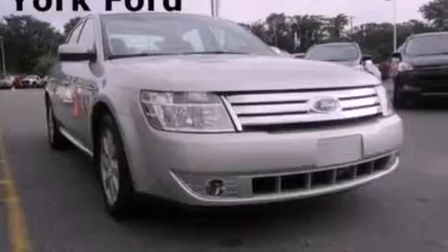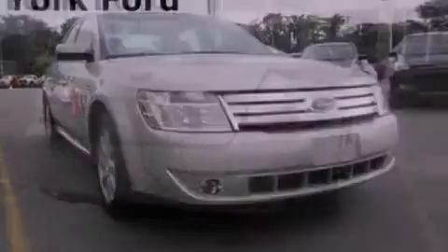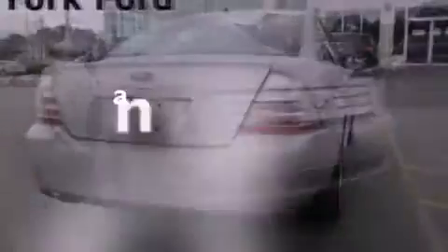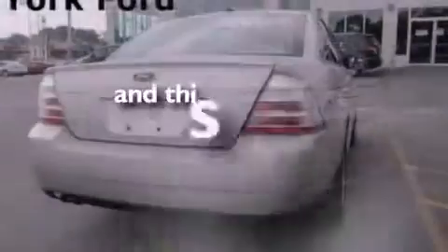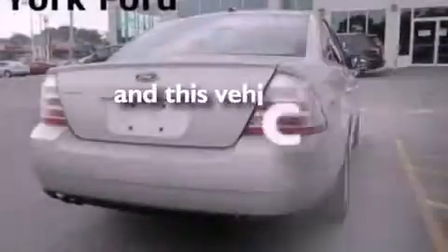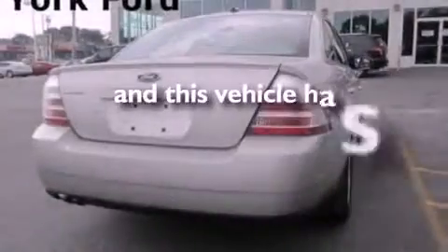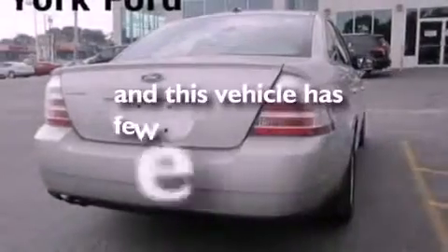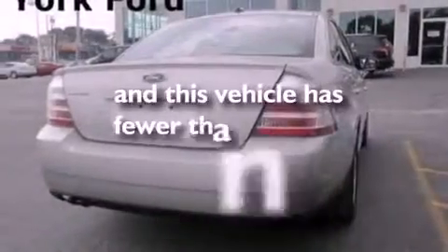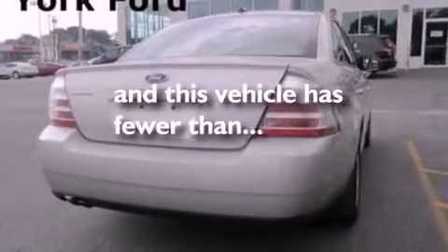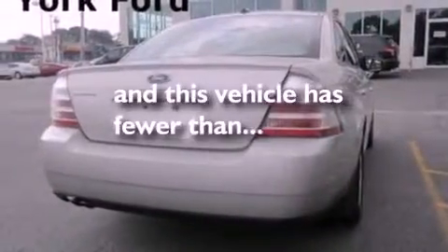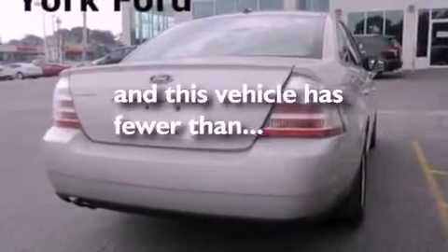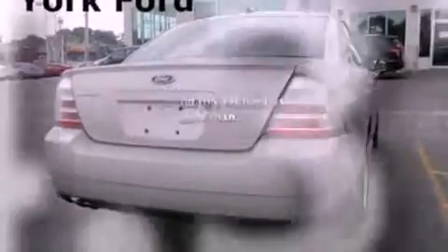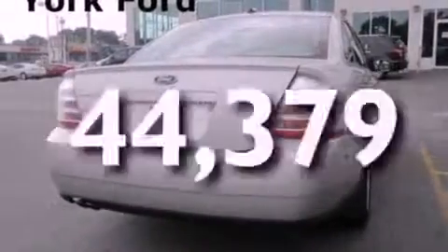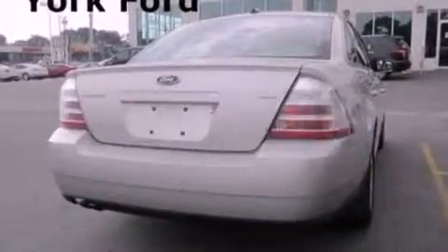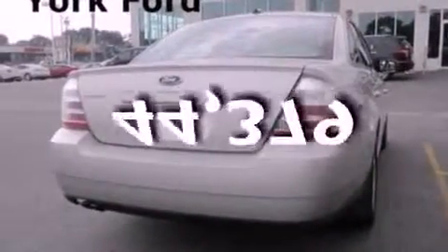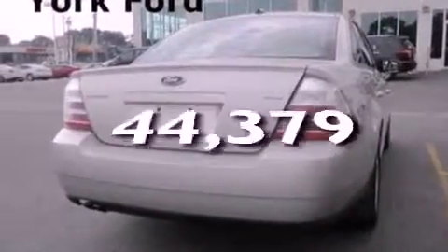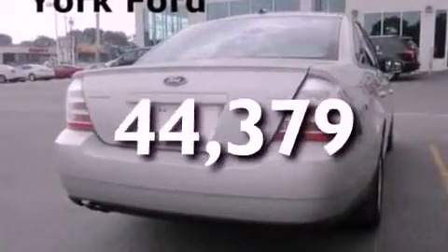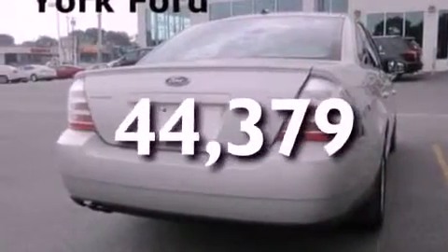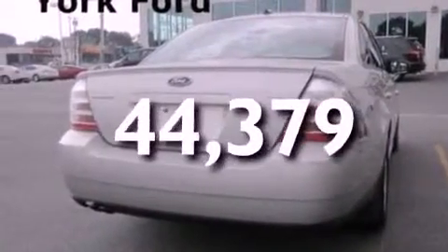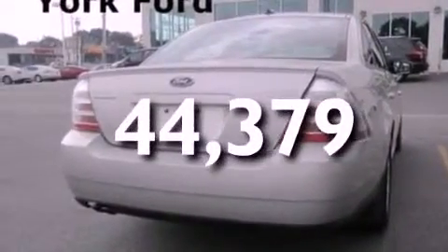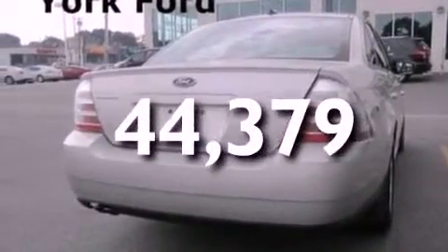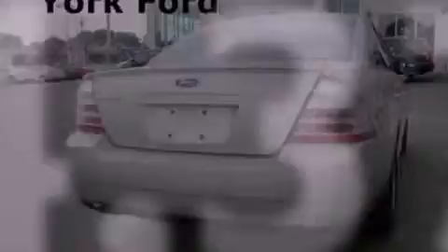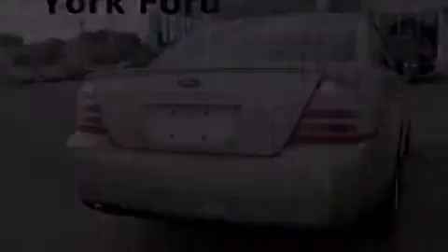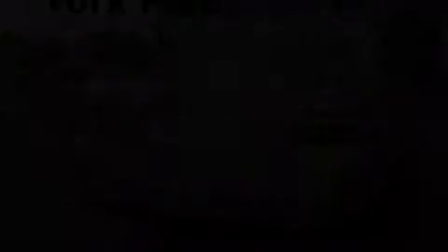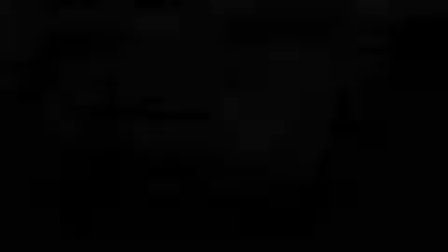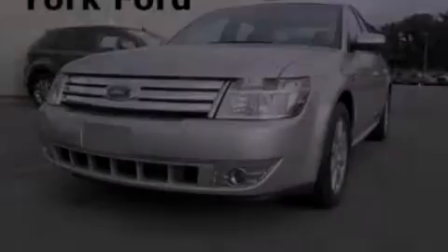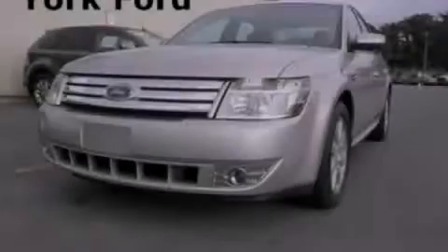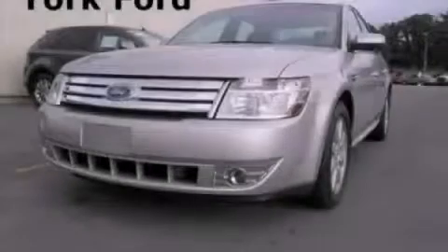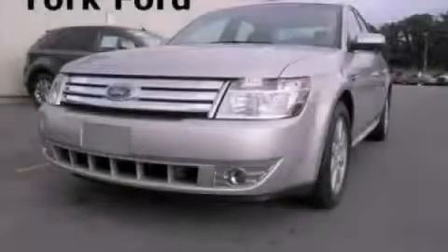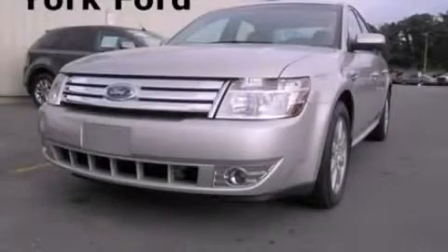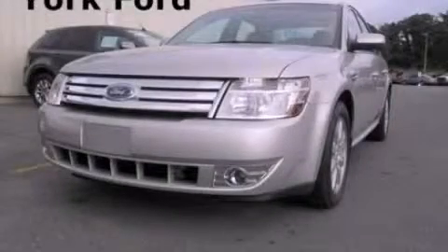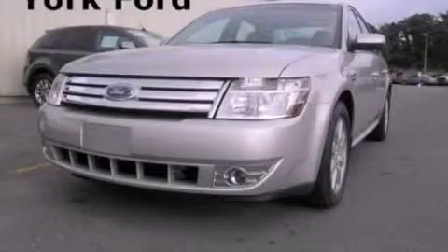This vehicle has fewer than 45,000 miles on the odometer. This vehicle is sure to sell fast — call and arrange your test drive today.